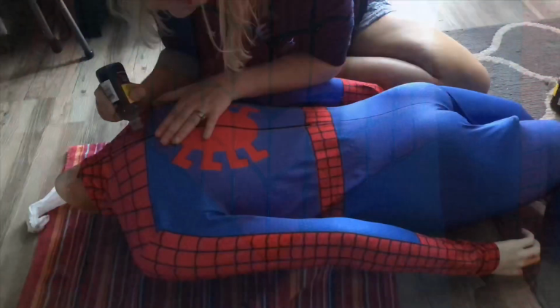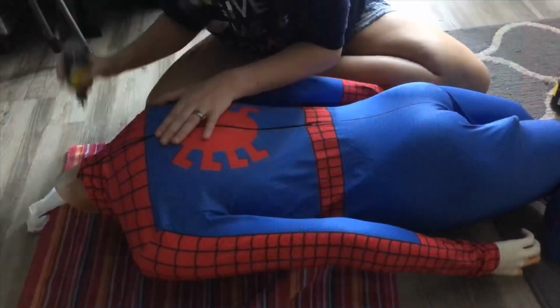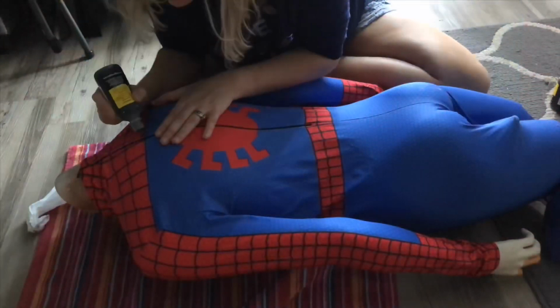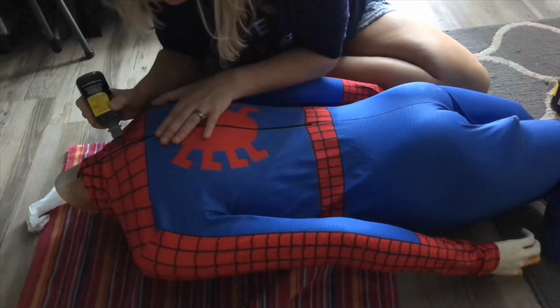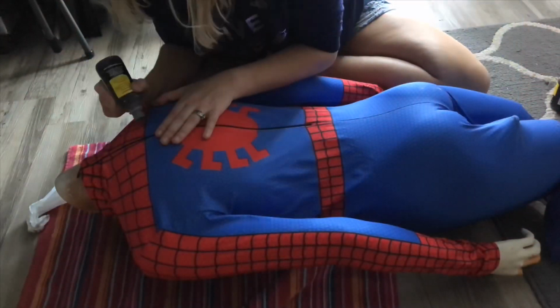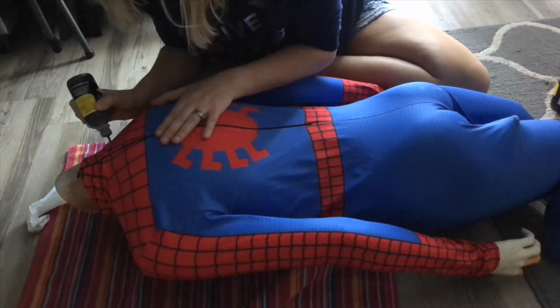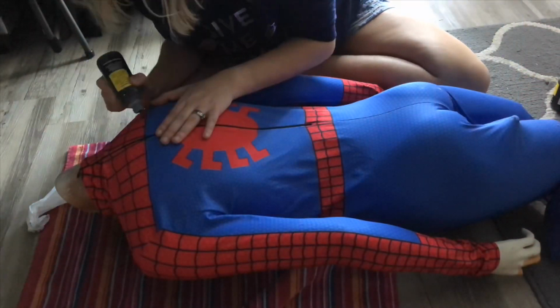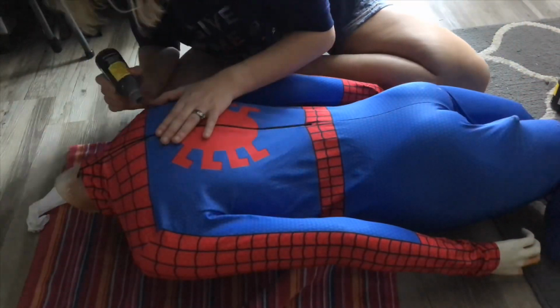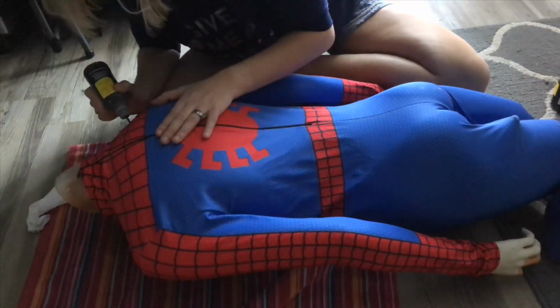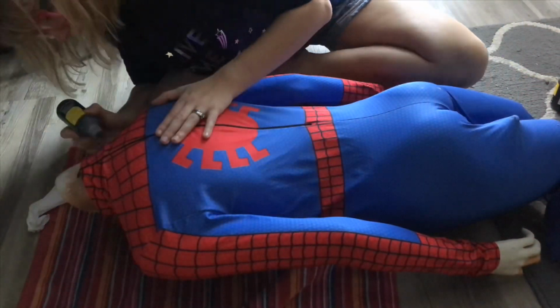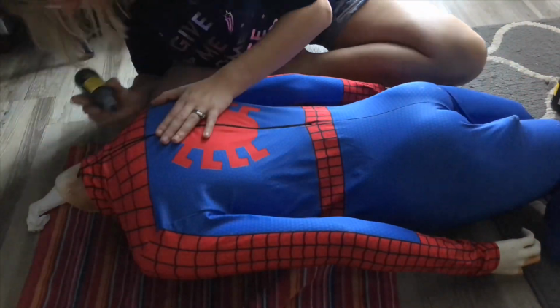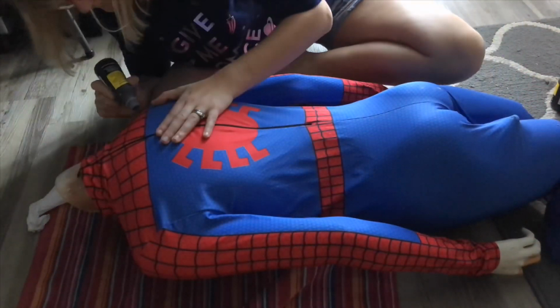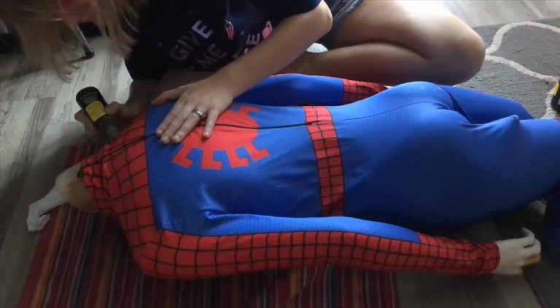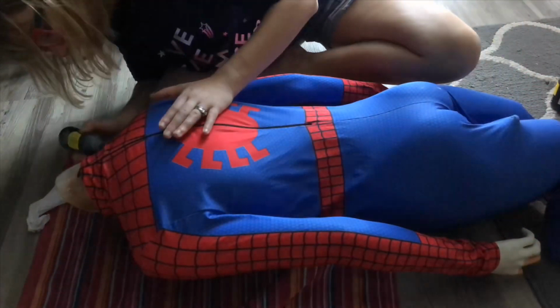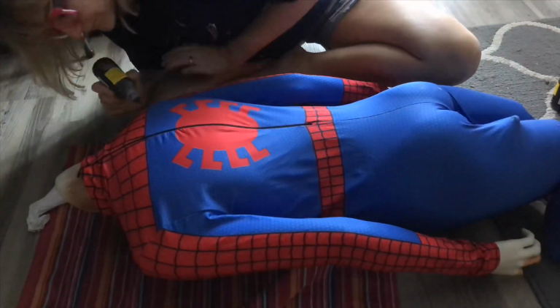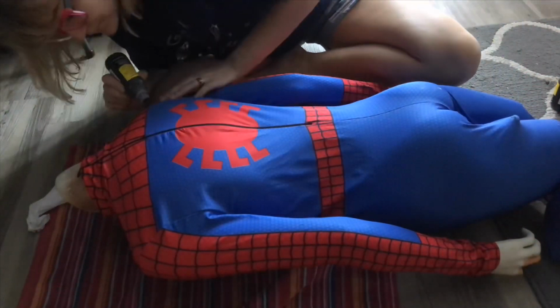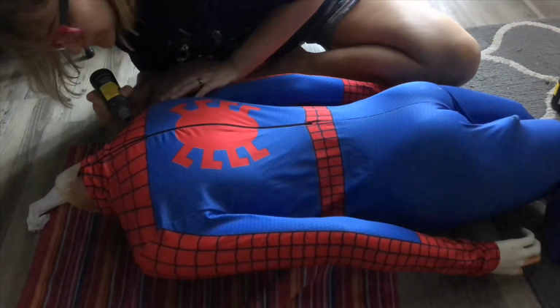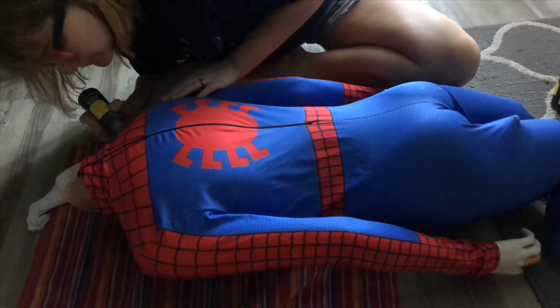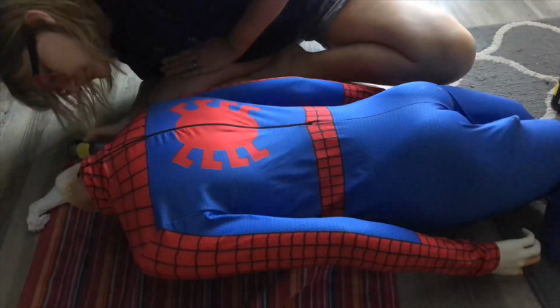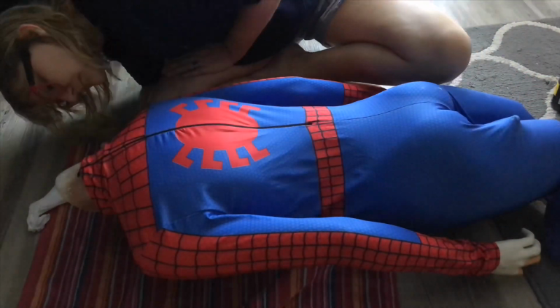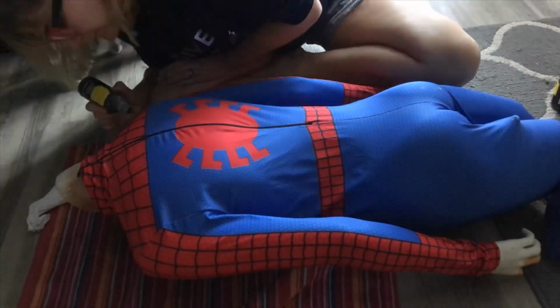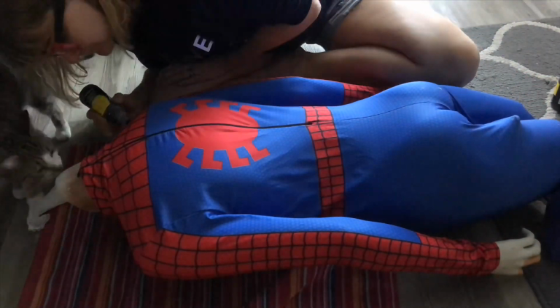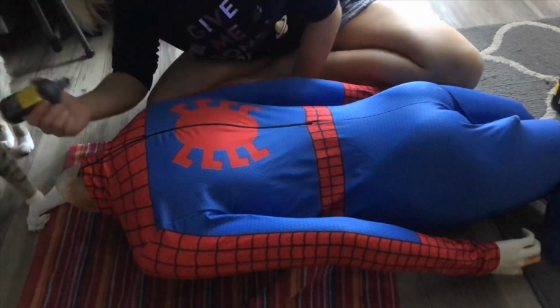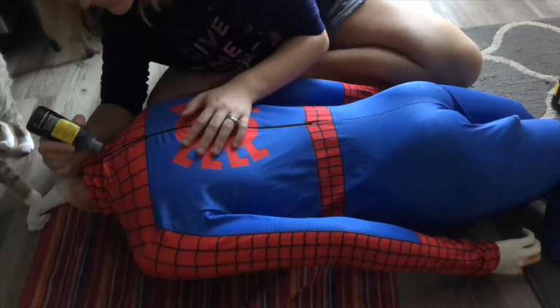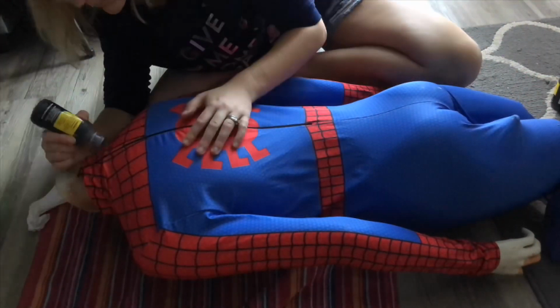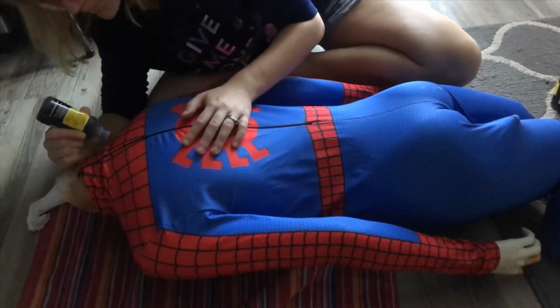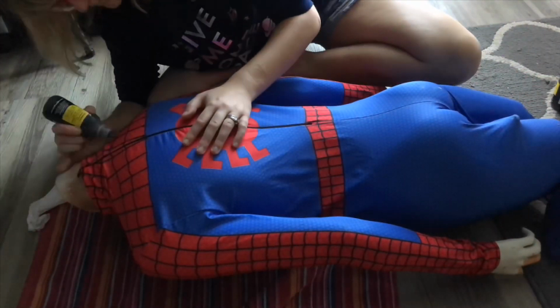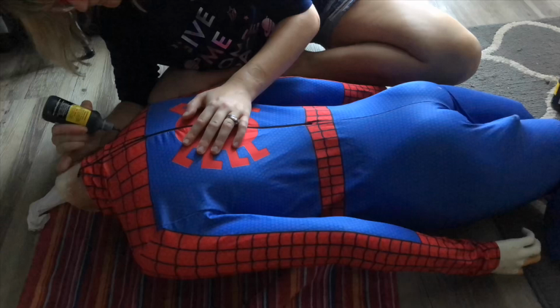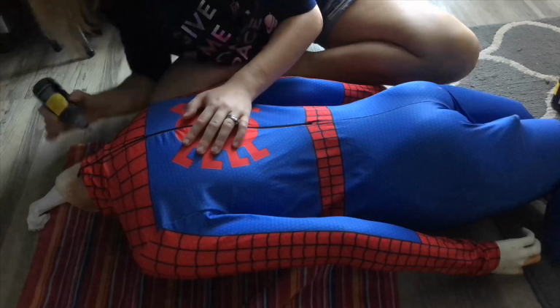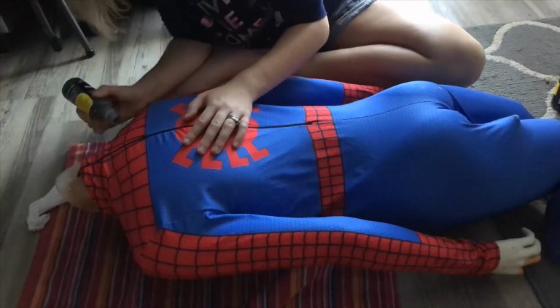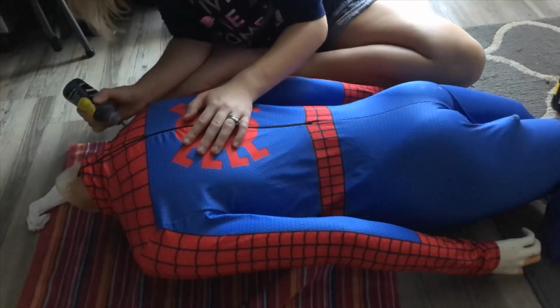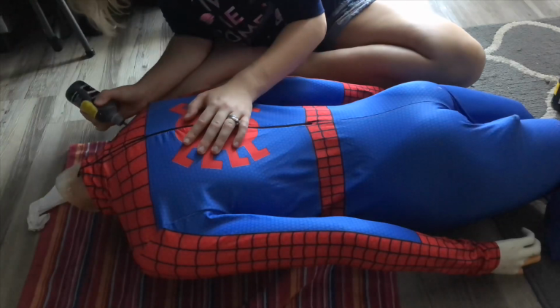Once the paint dried on the front, I flipped the mannequin over and repeated the exact same process on the back.